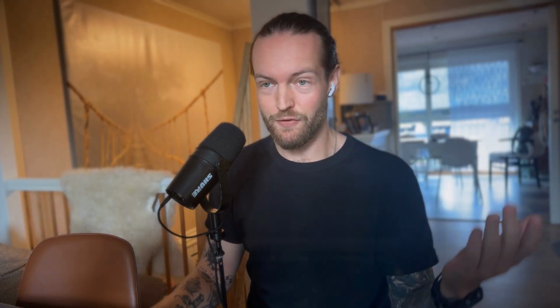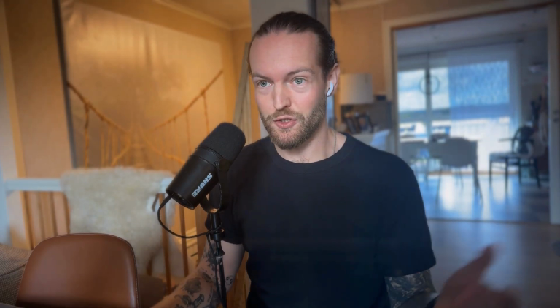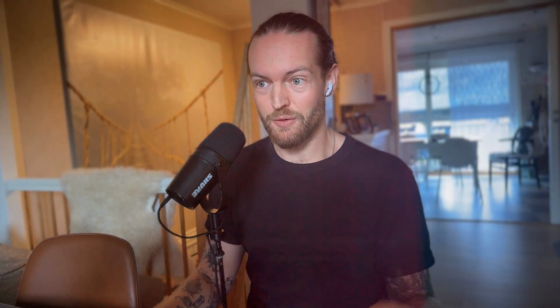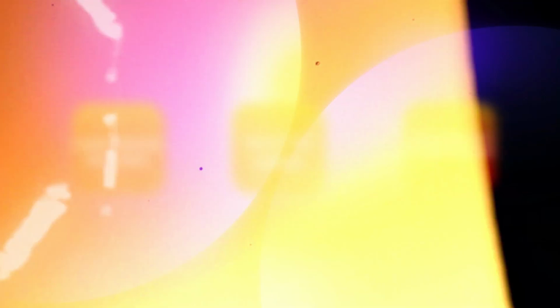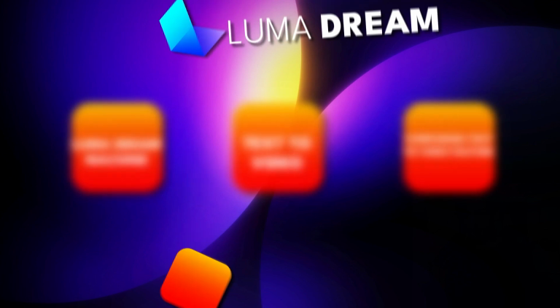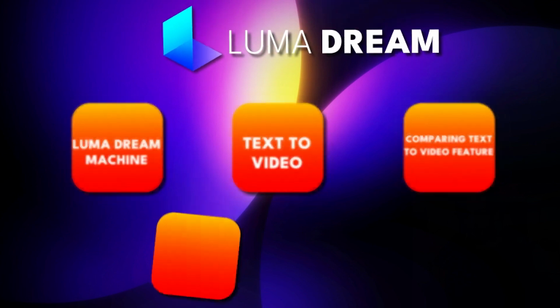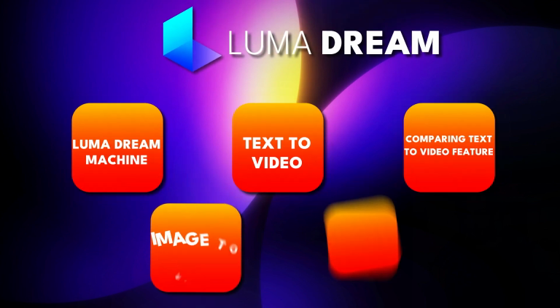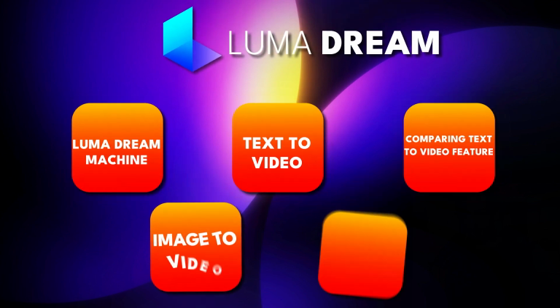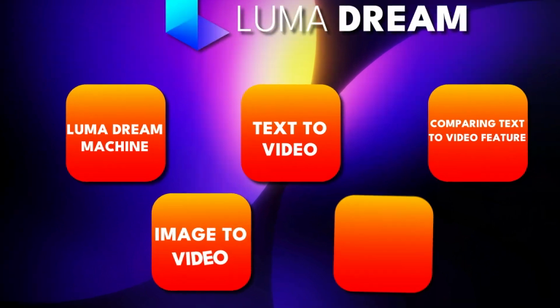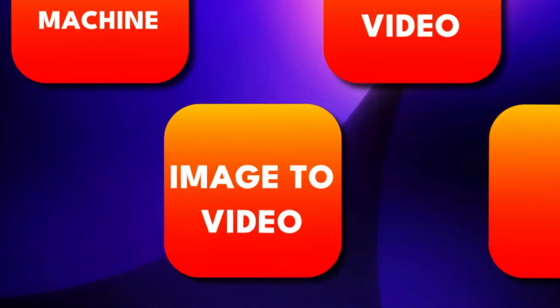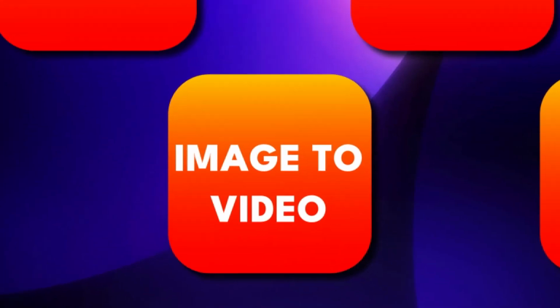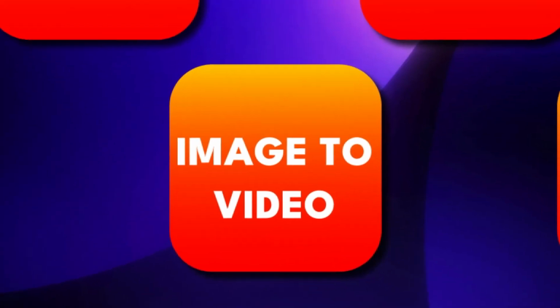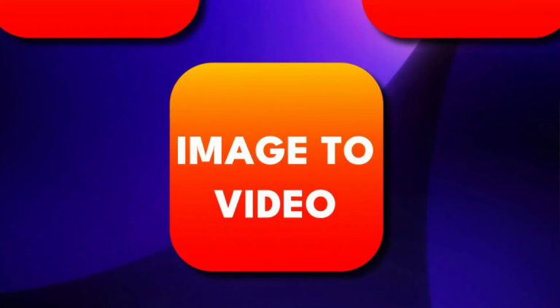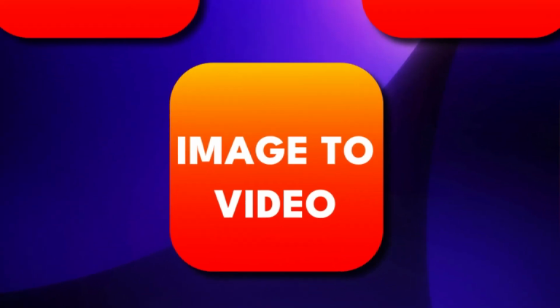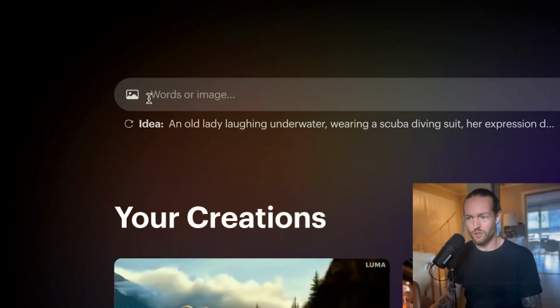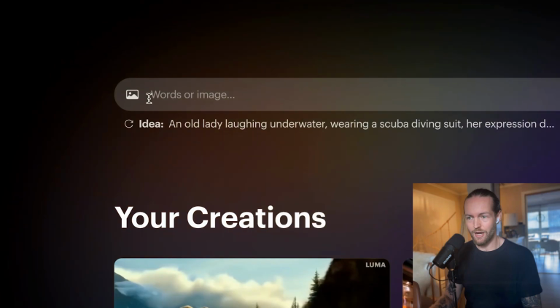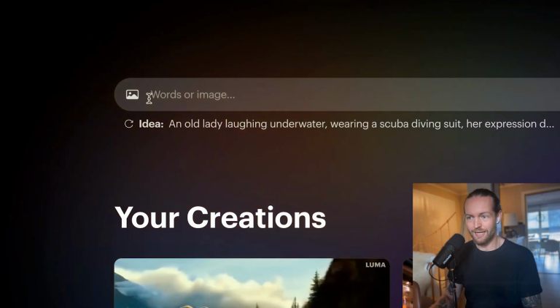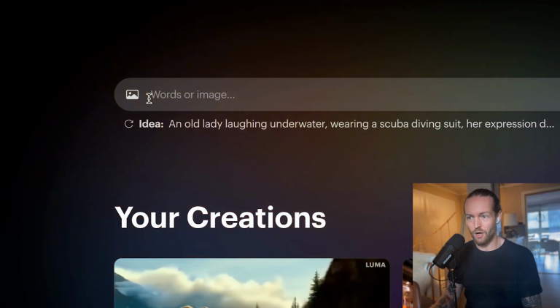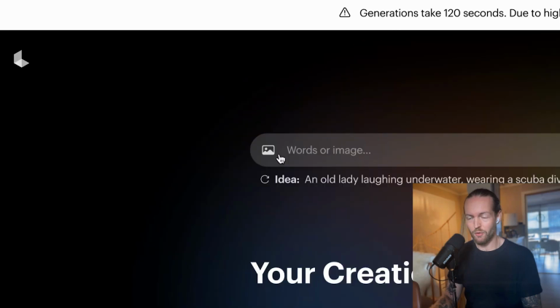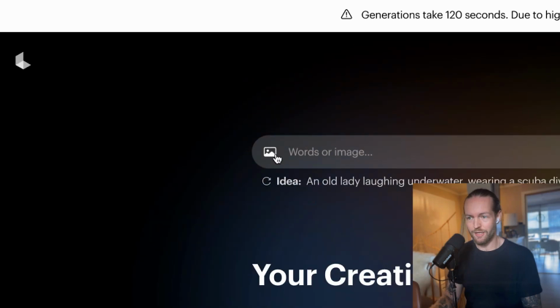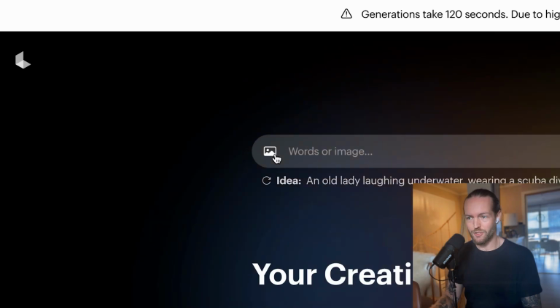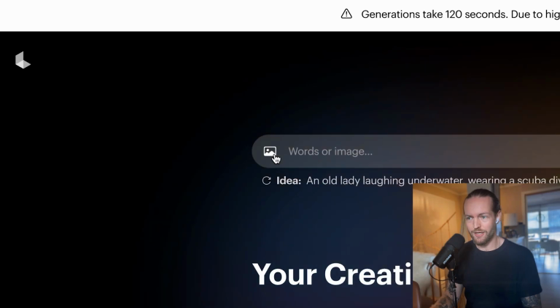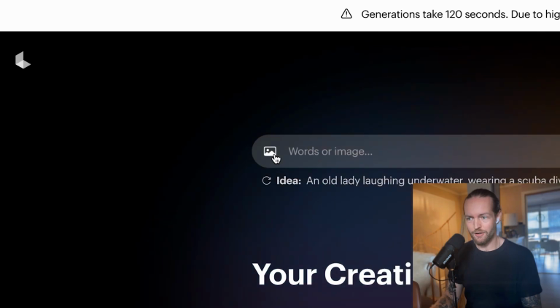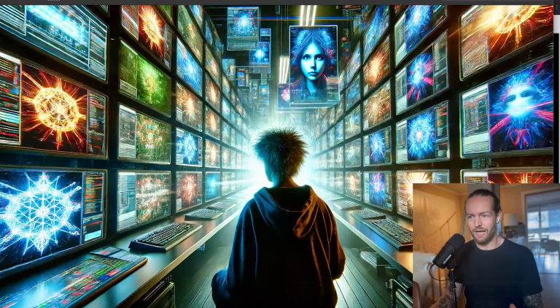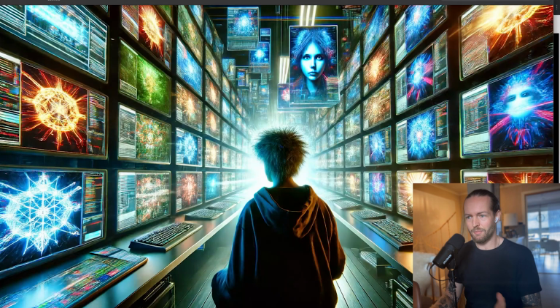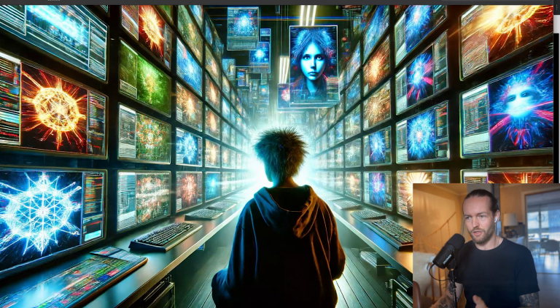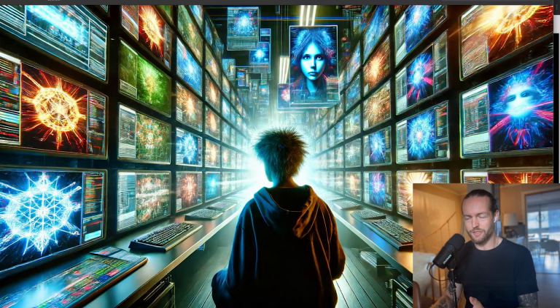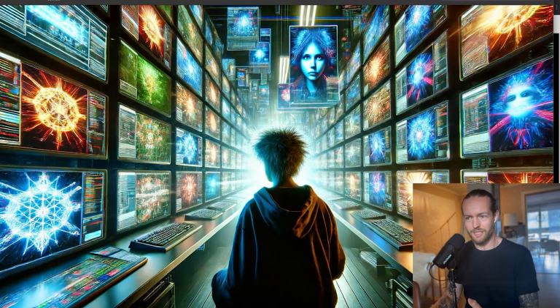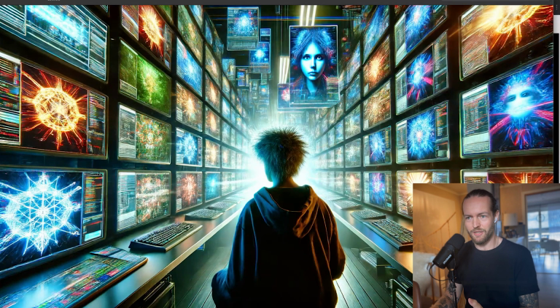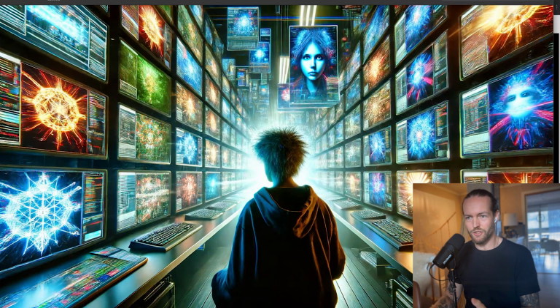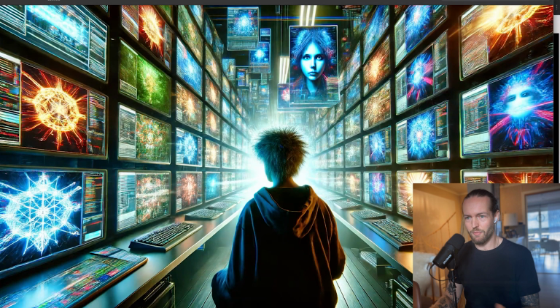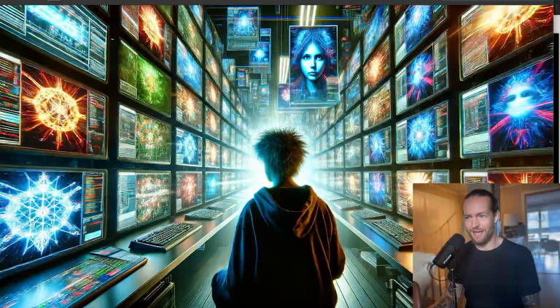Now I want to test the image-to-video feature. I can upload an image right here, and I'm going to use an image of a man.